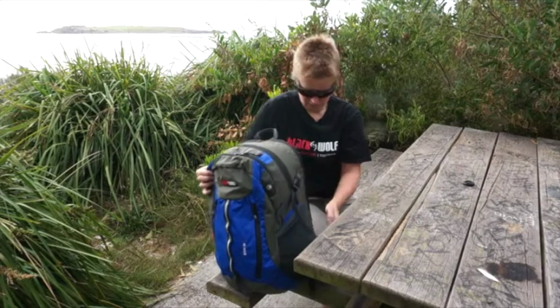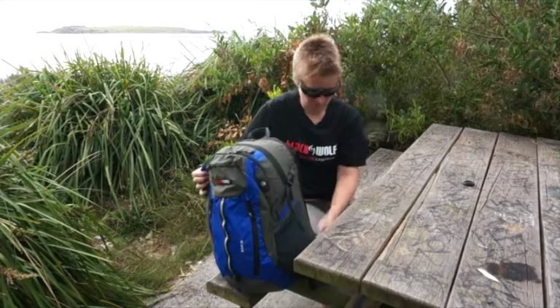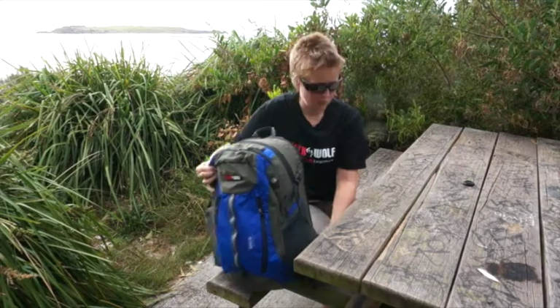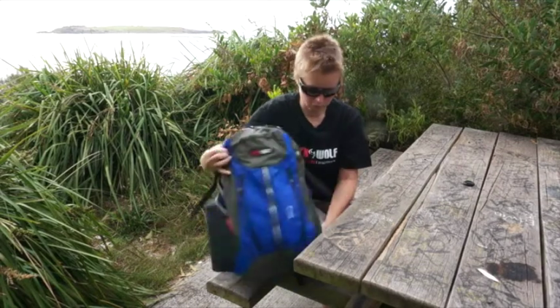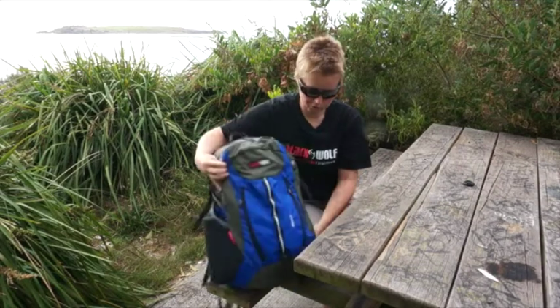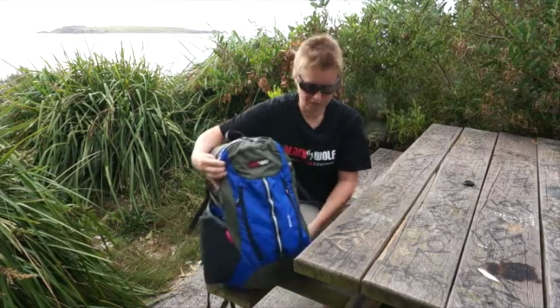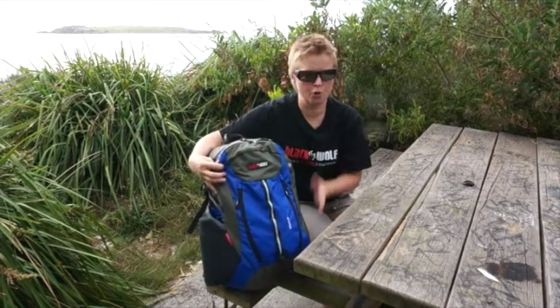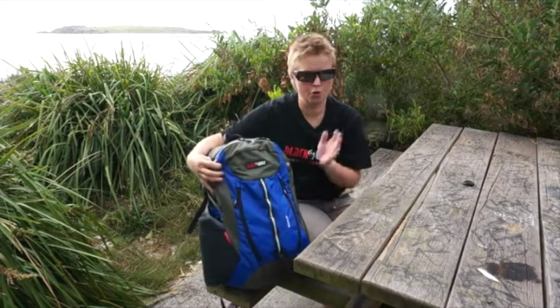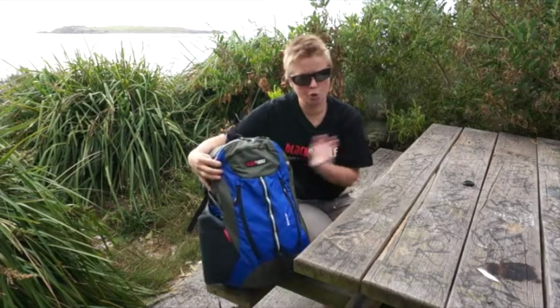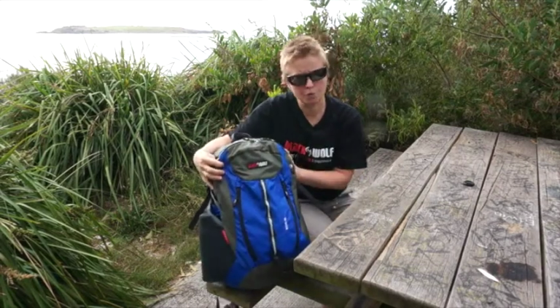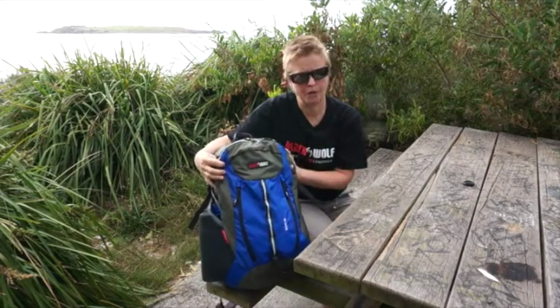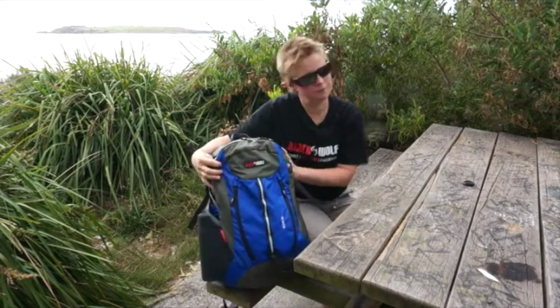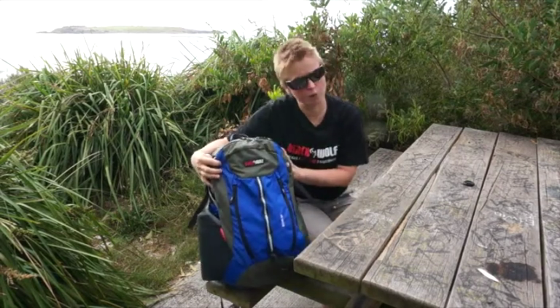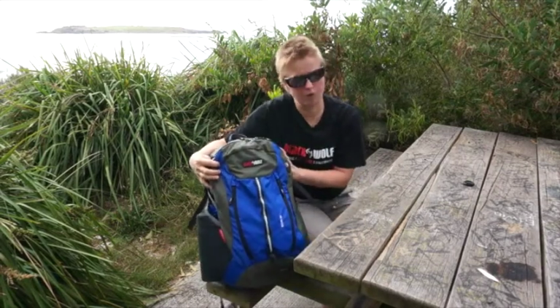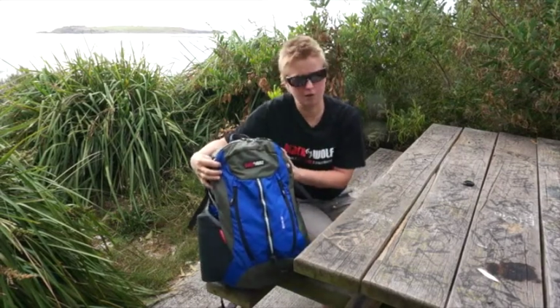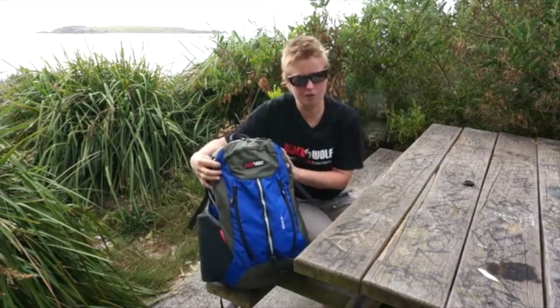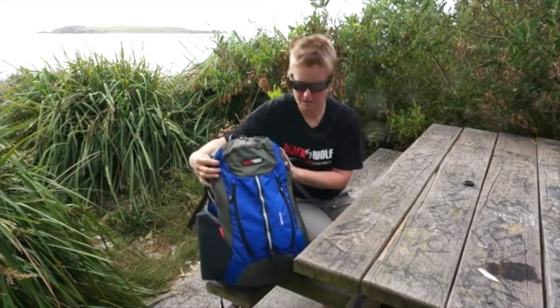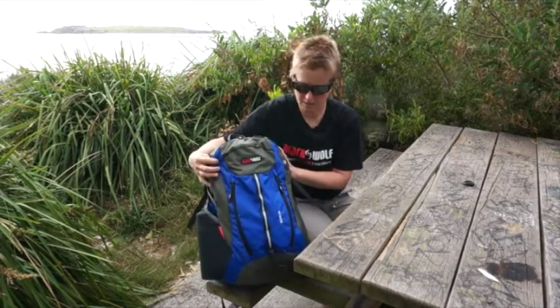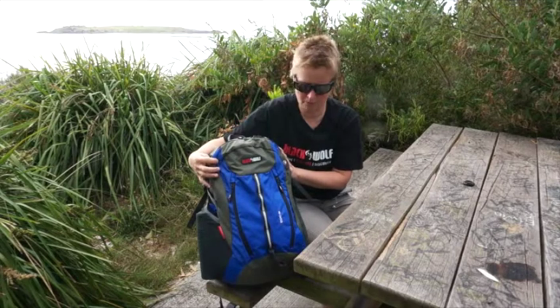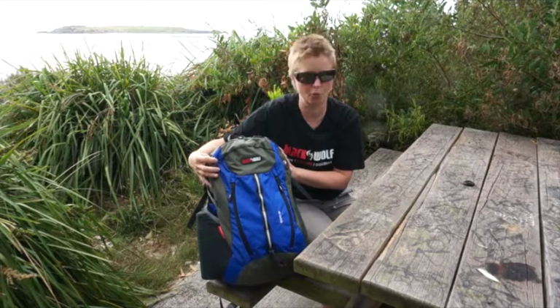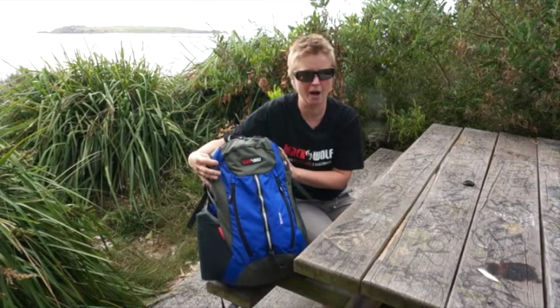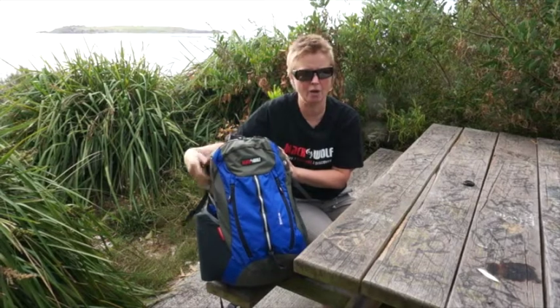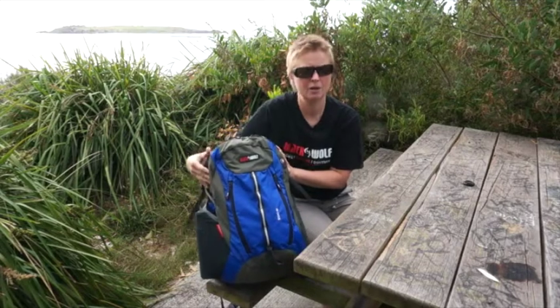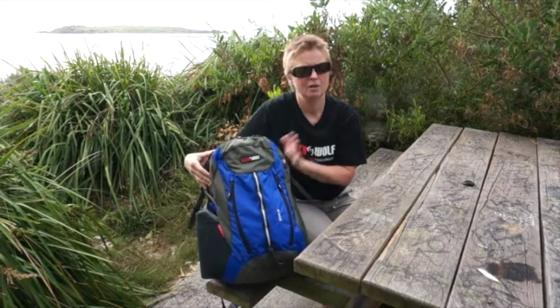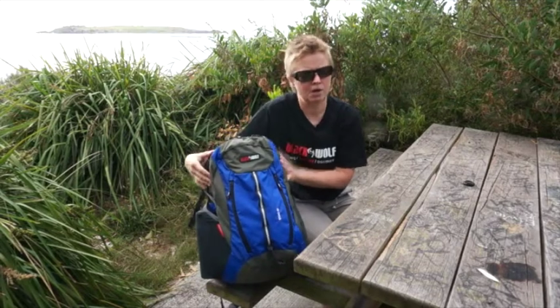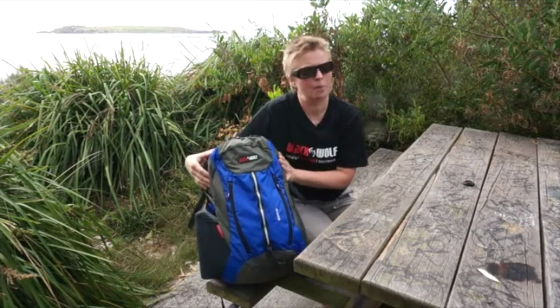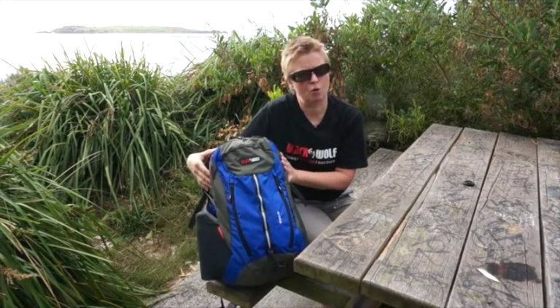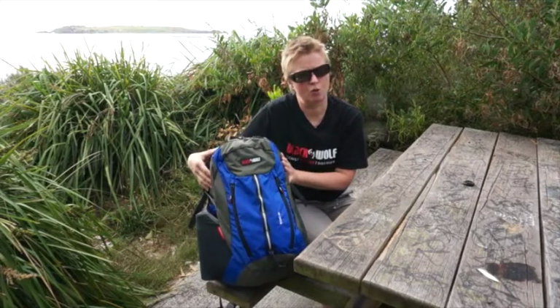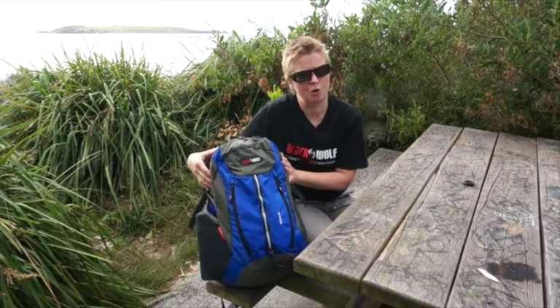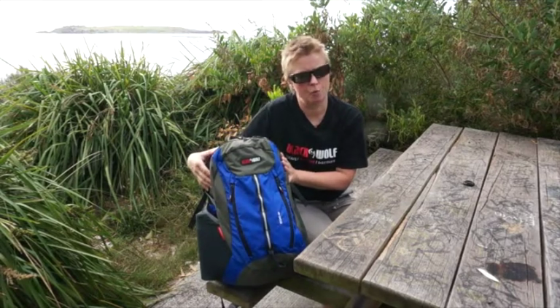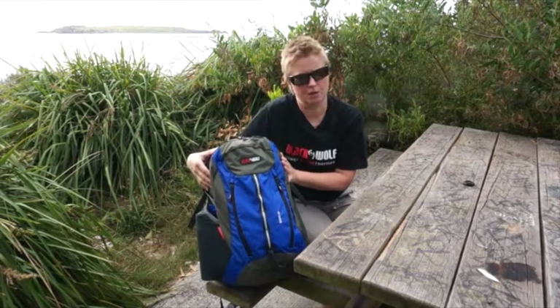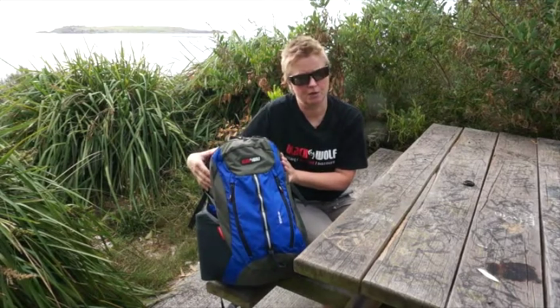So that's a quick look at the Echo 32, comes in four different colors, it's available now, check out the Black Wolf website for more details.